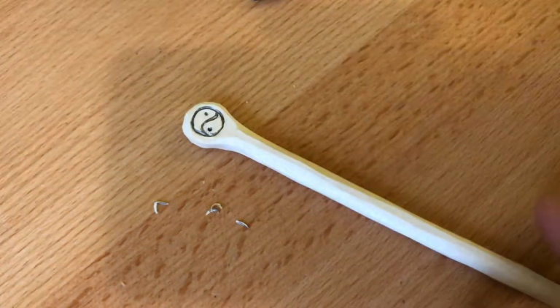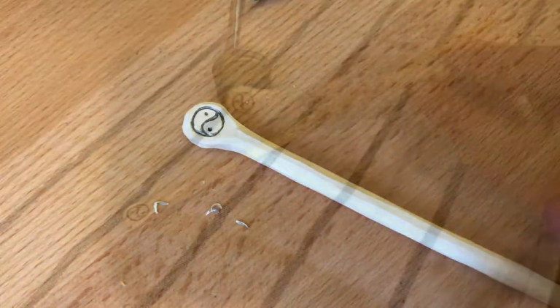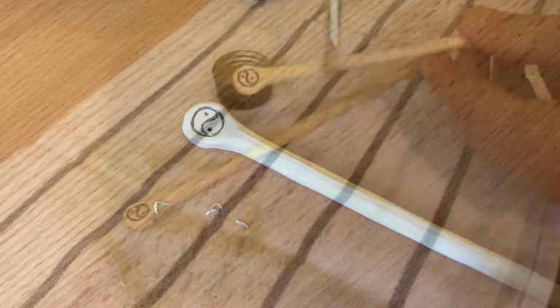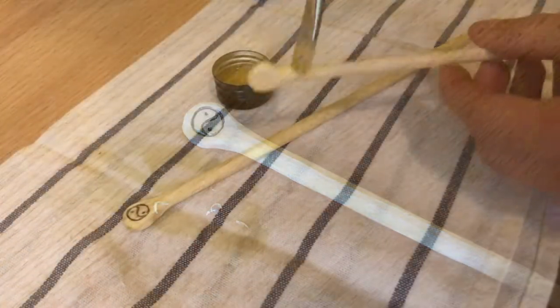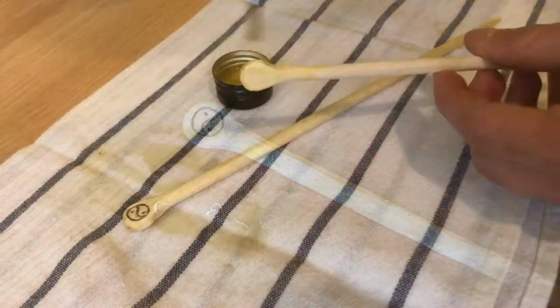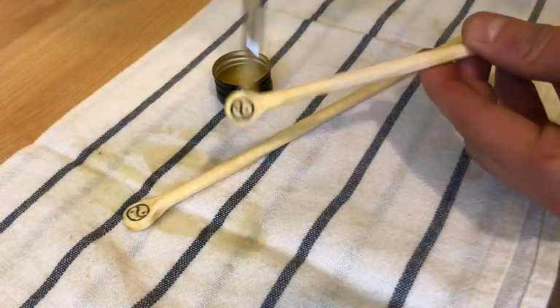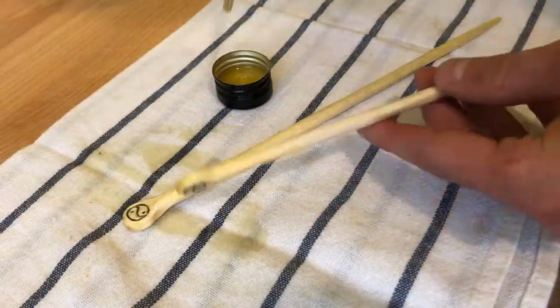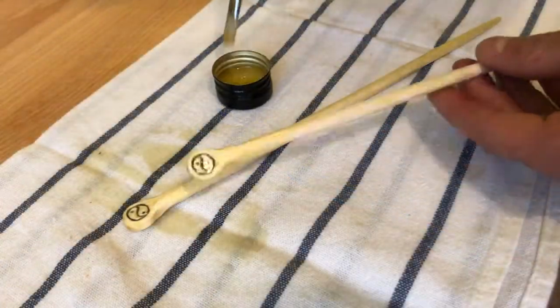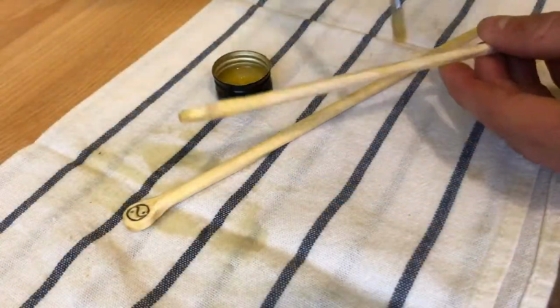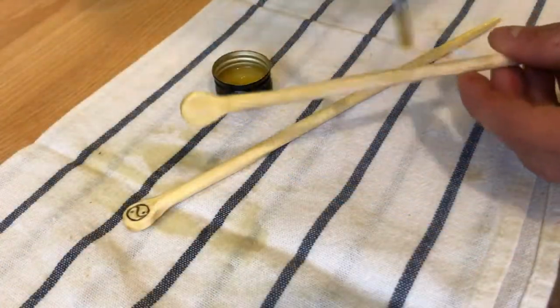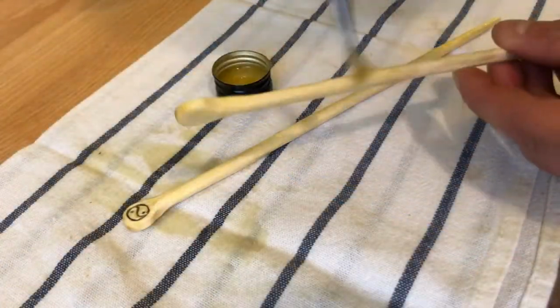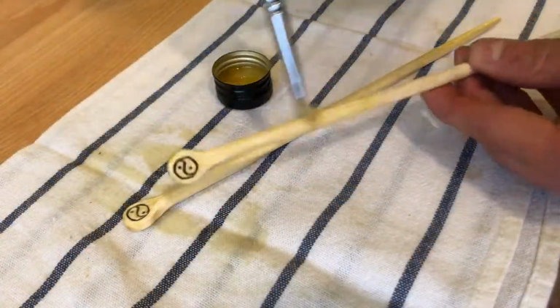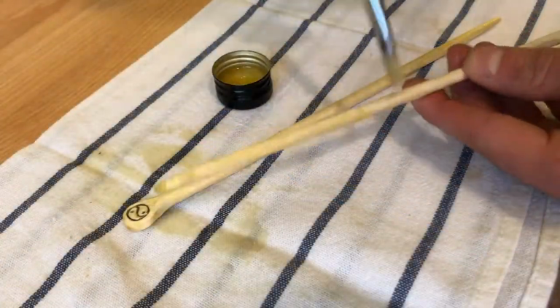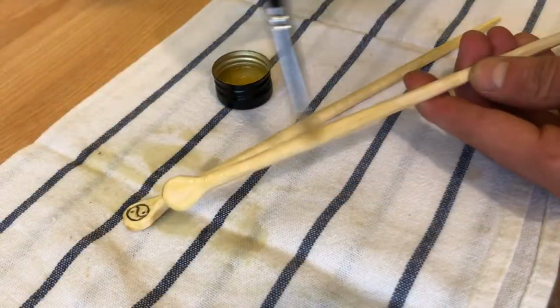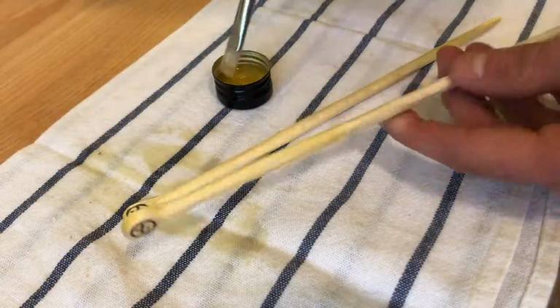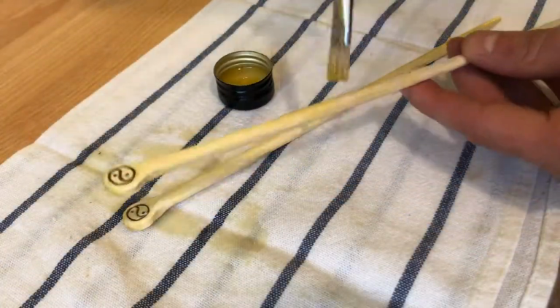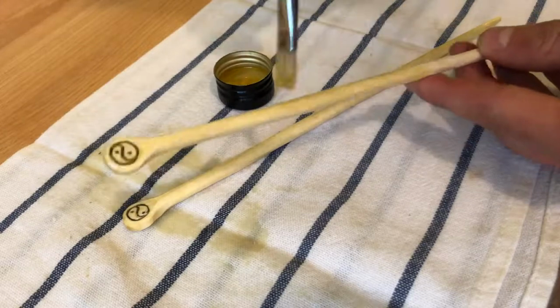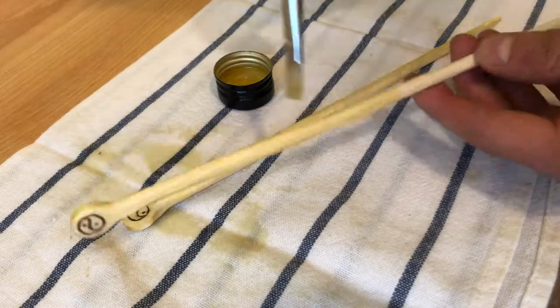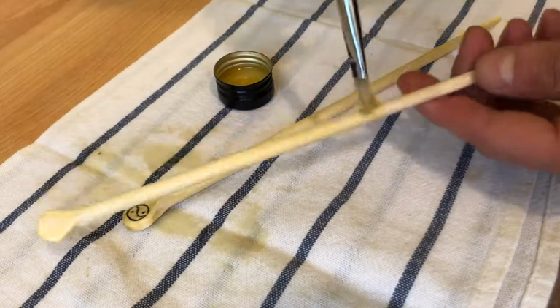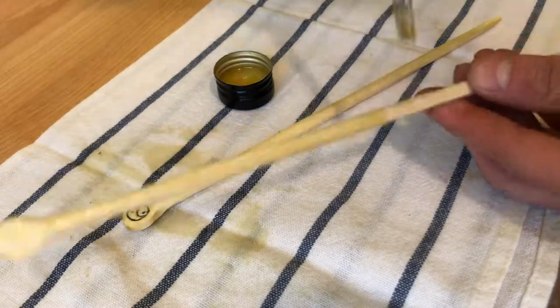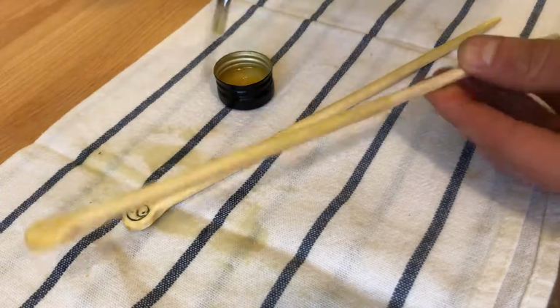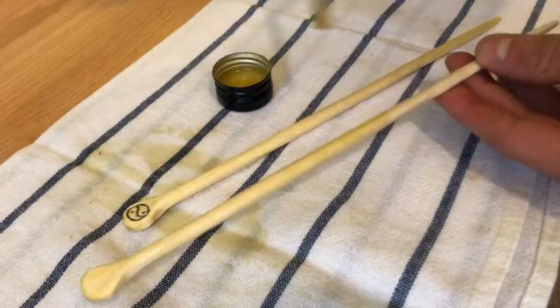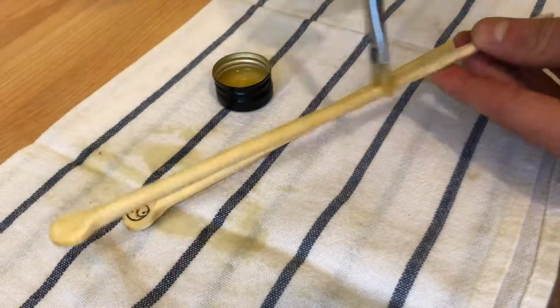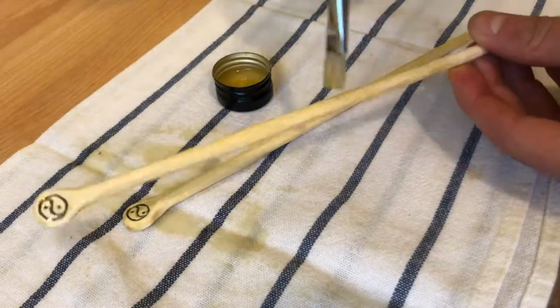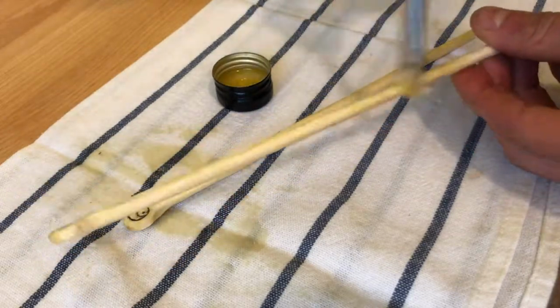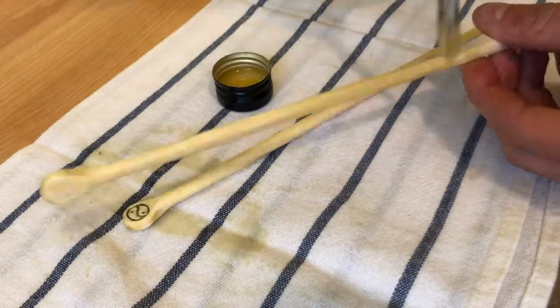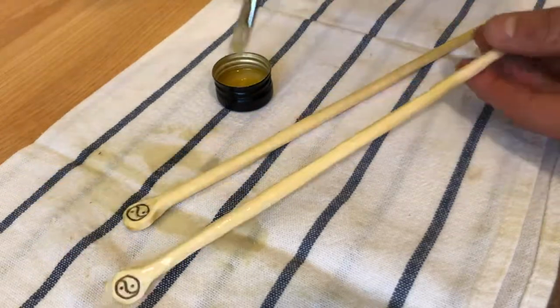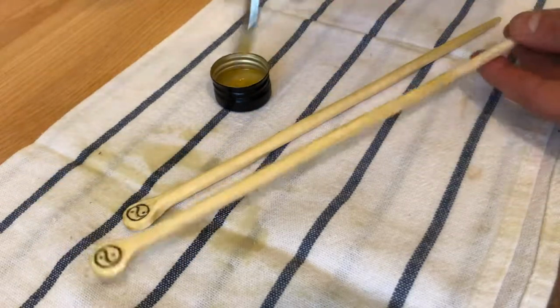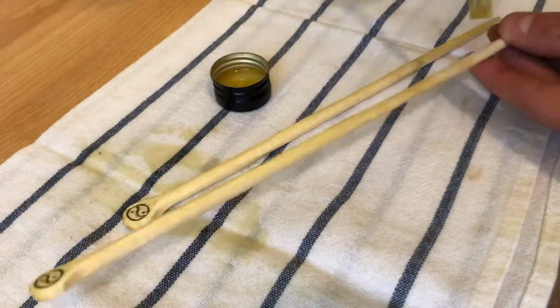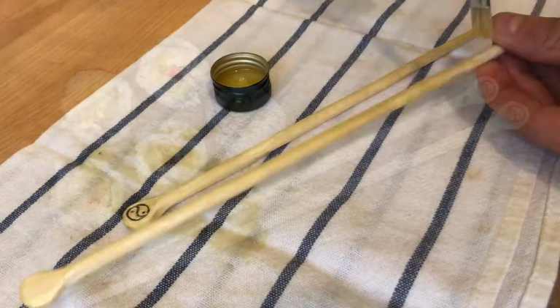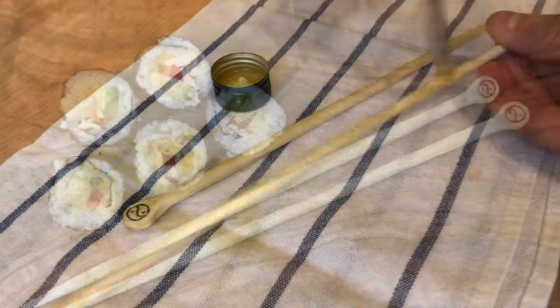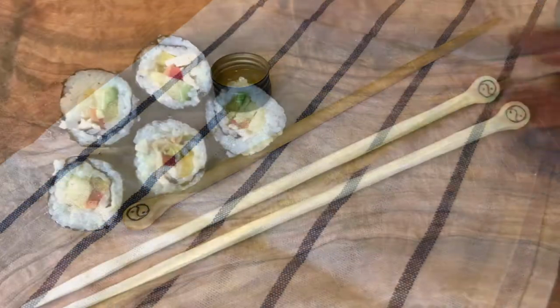I paint the chopsticks with flaxseed oil, which is harmless to our health. It protects the health and protects the timber.